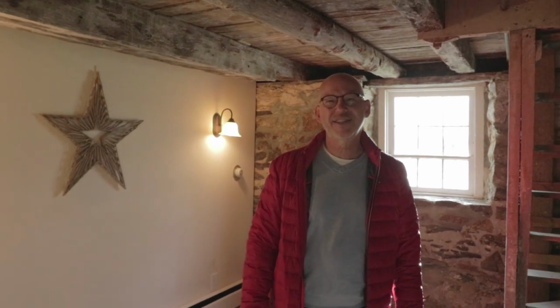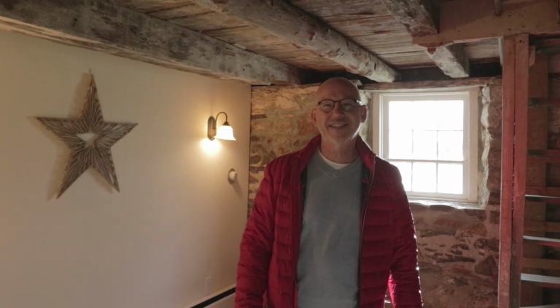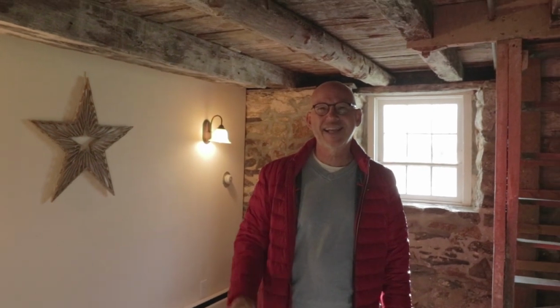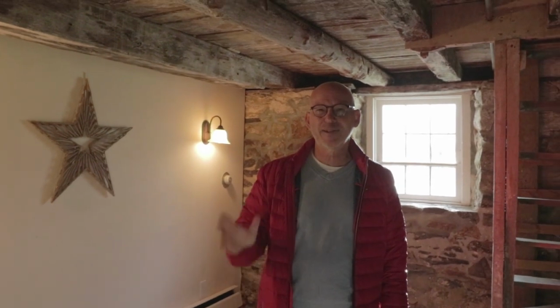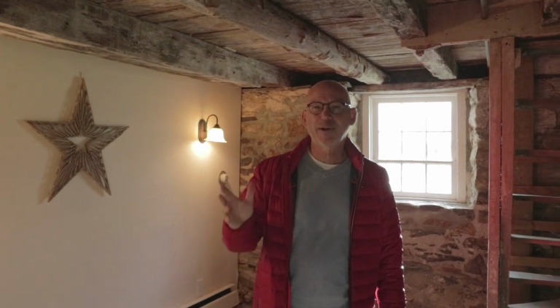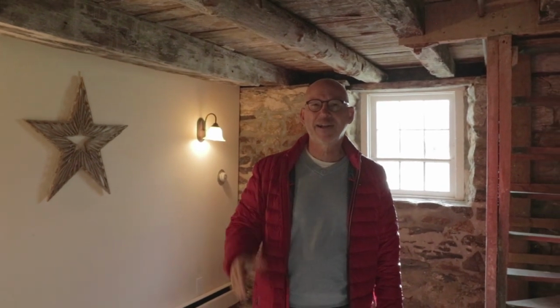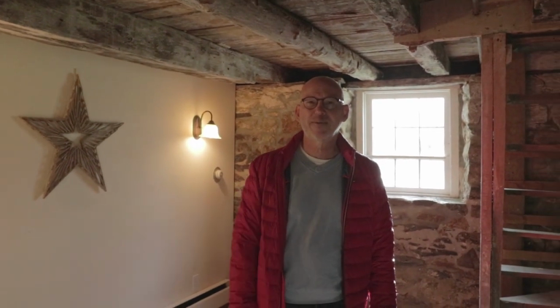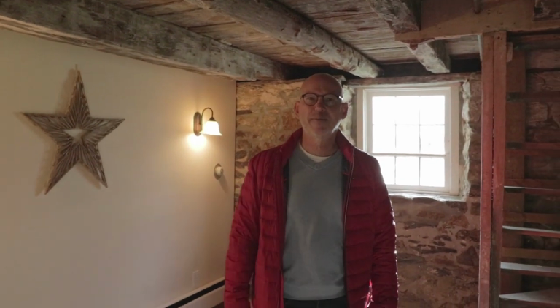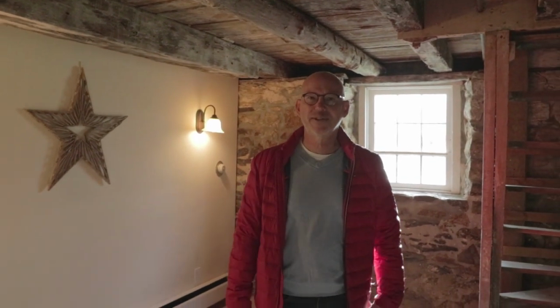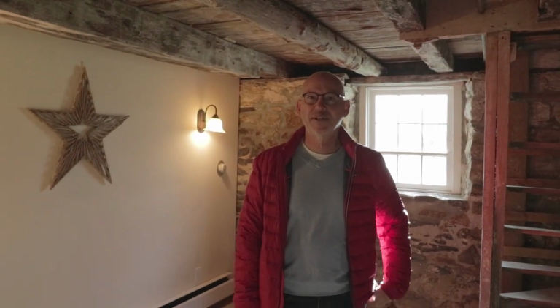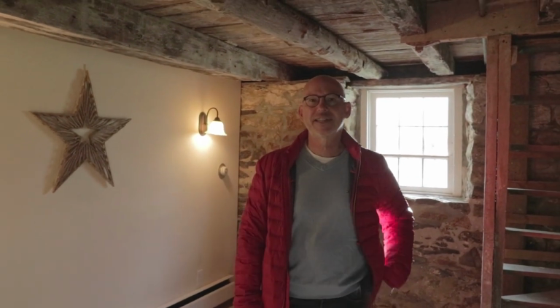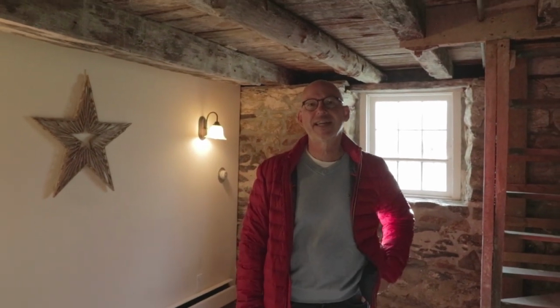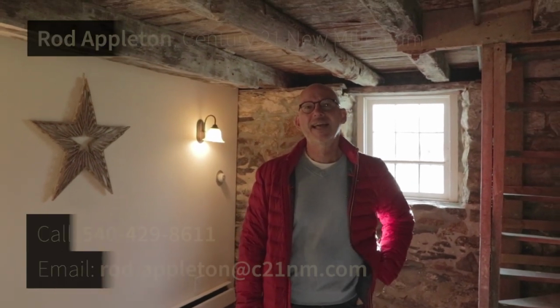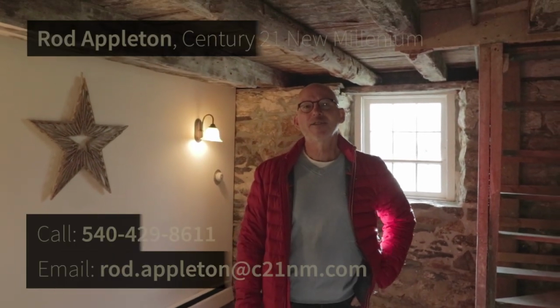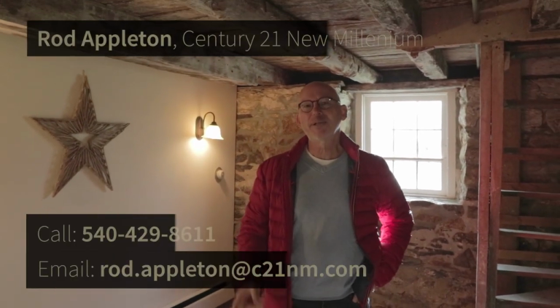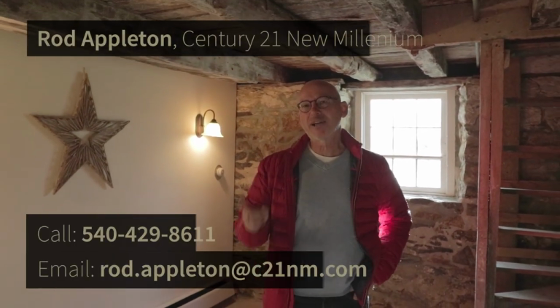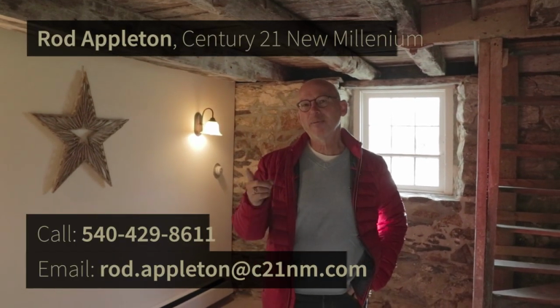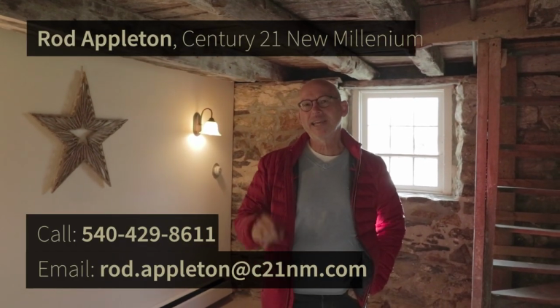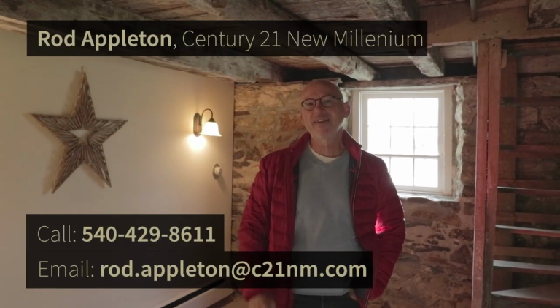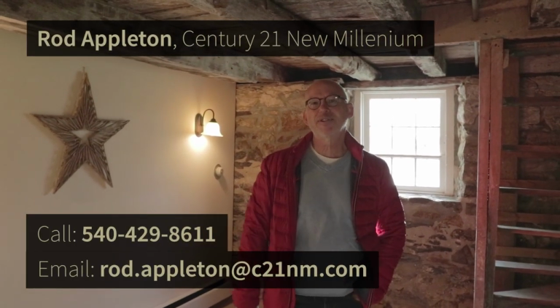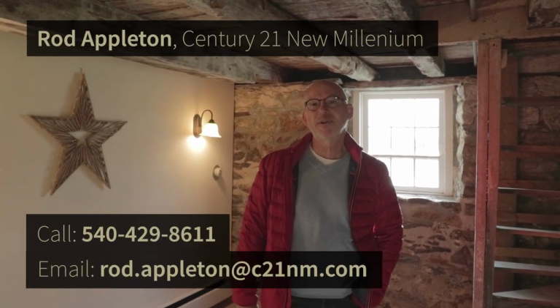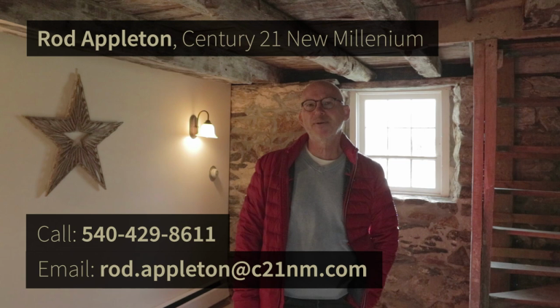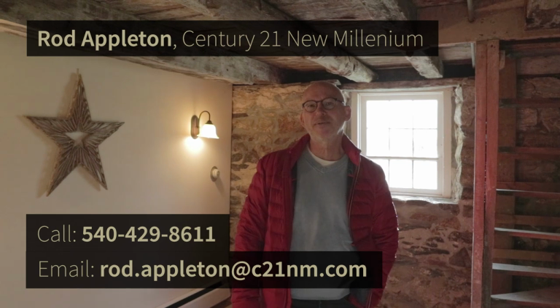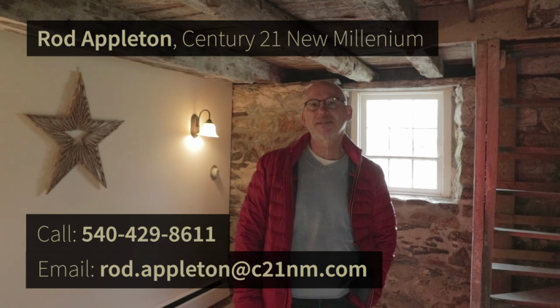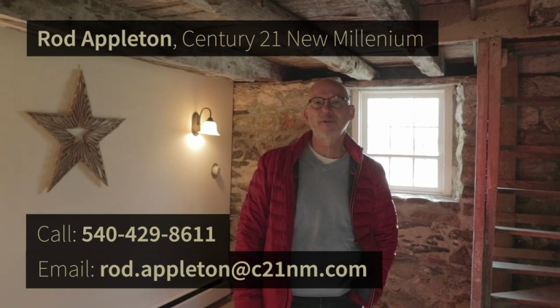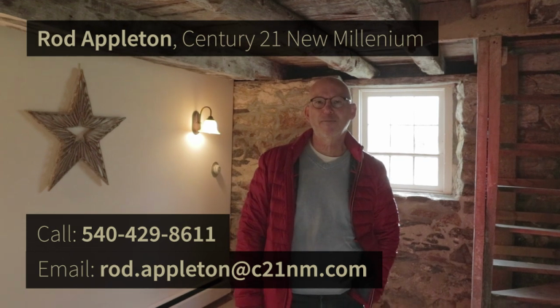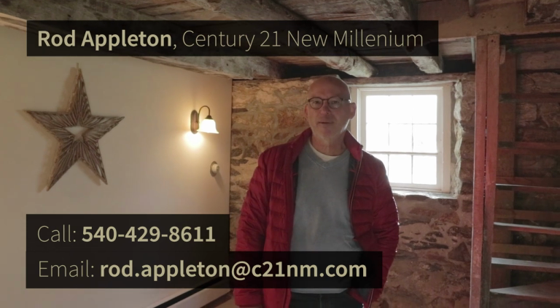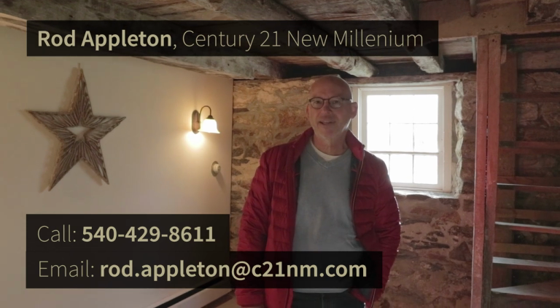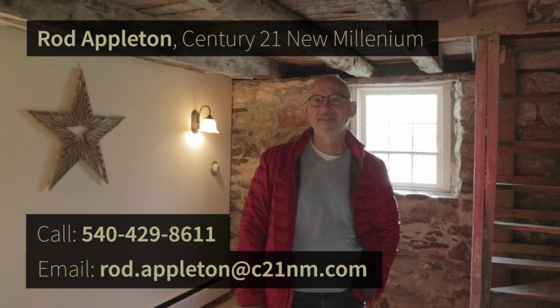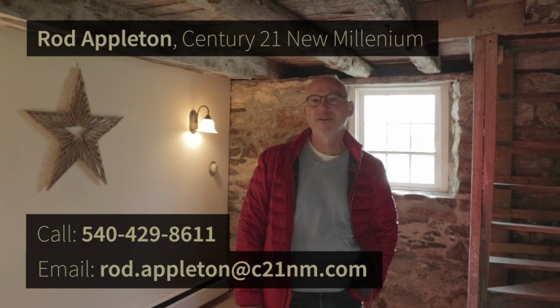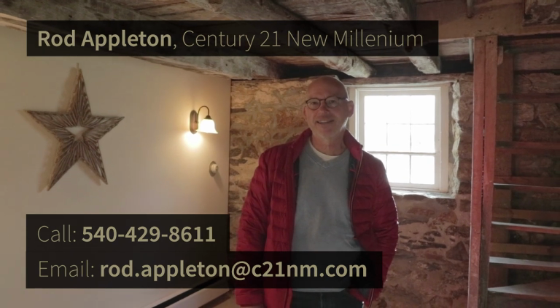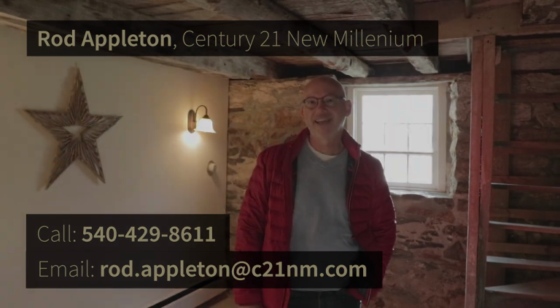You can make this whatever kind of space you want down here. This is just the last little part of the house I wanted to make sure you'd see. Please call me — I'd love to show you this beautiful property. Have a great day.